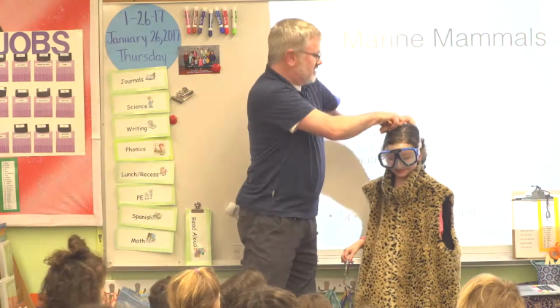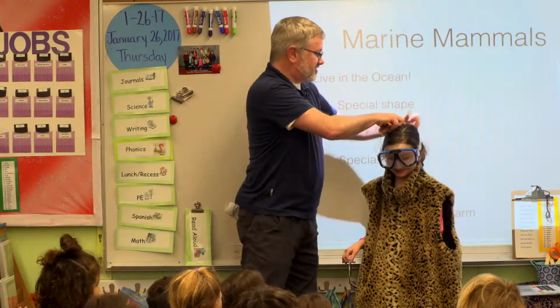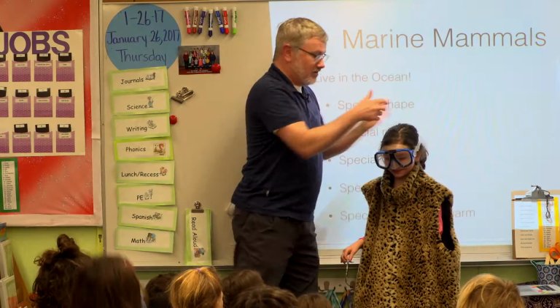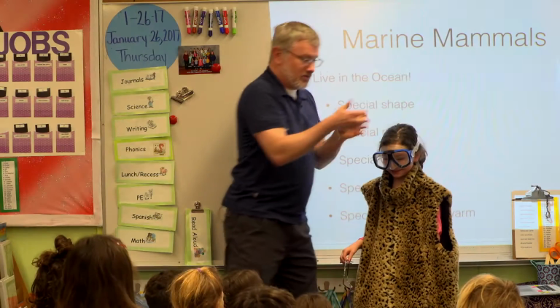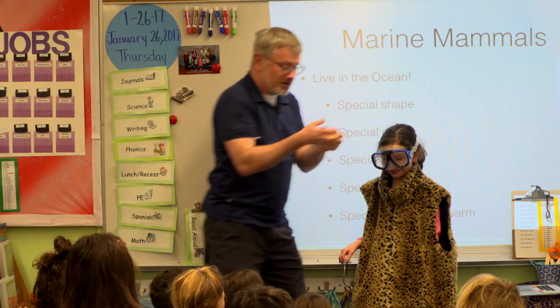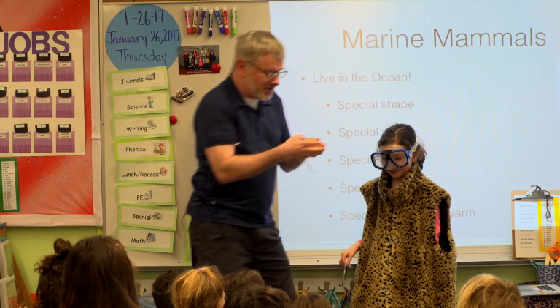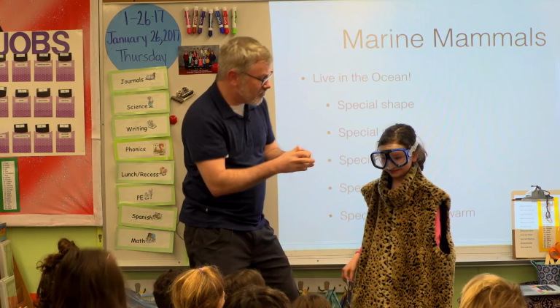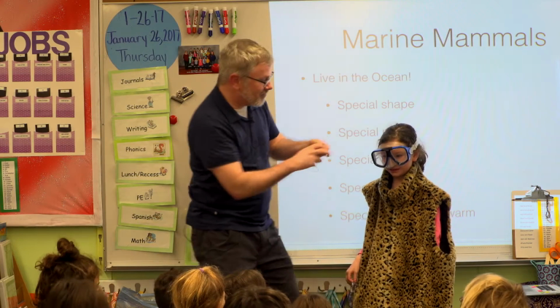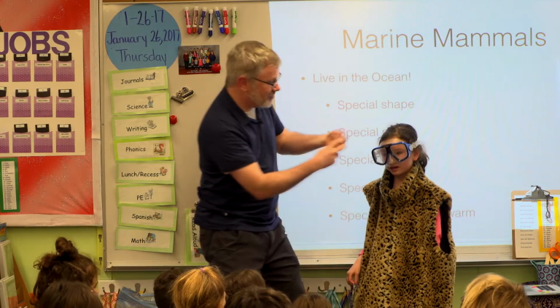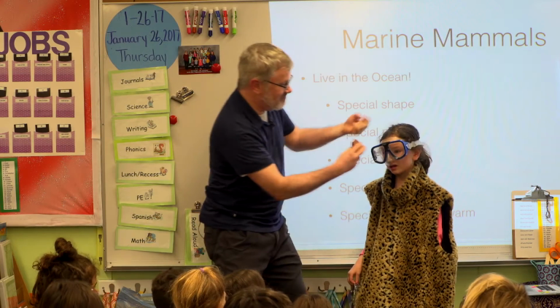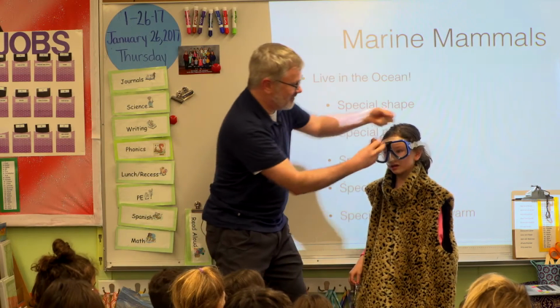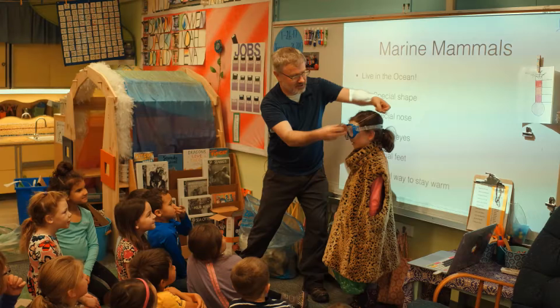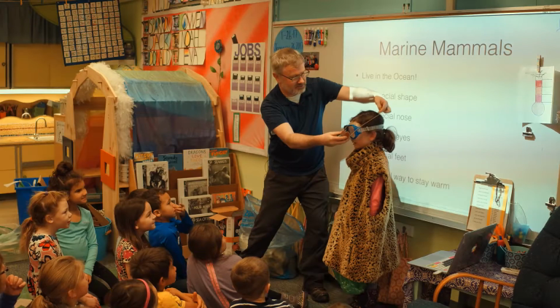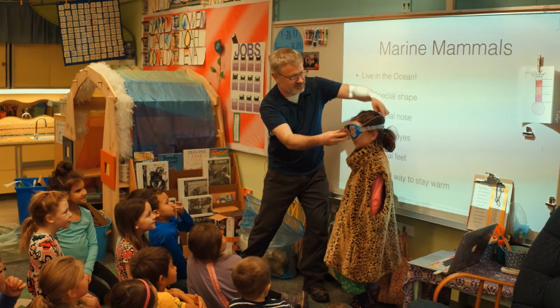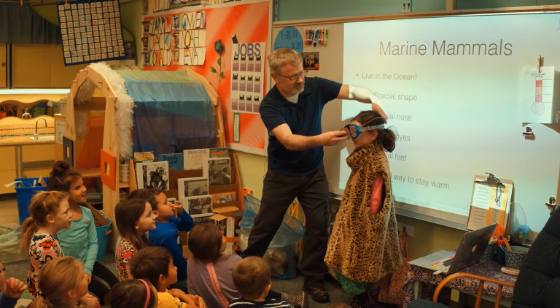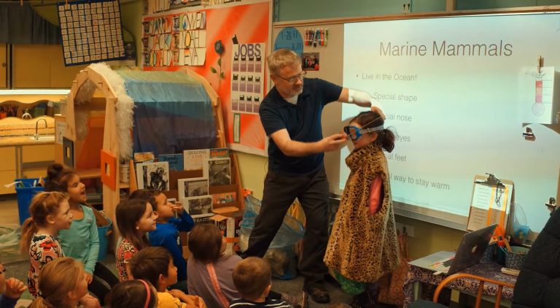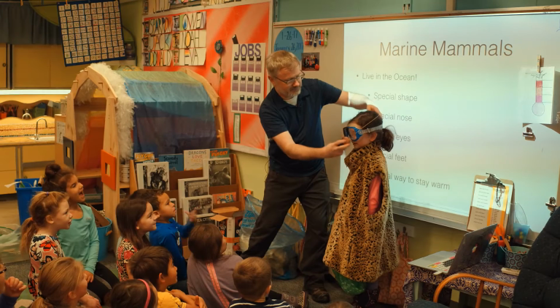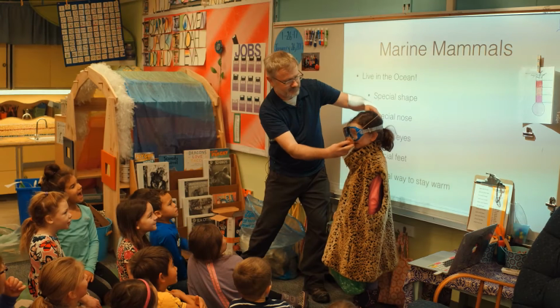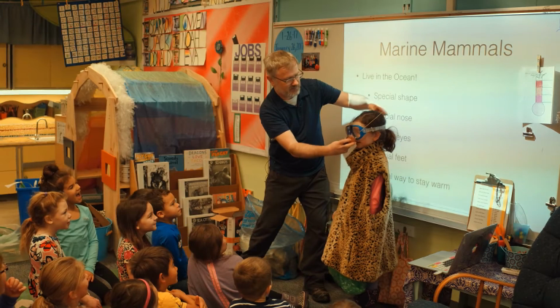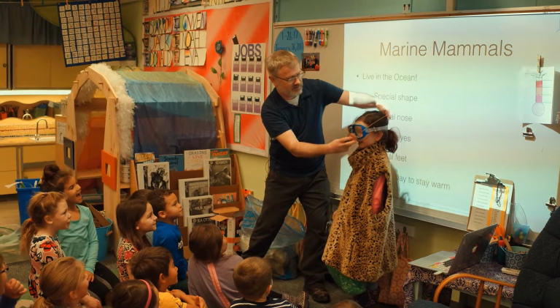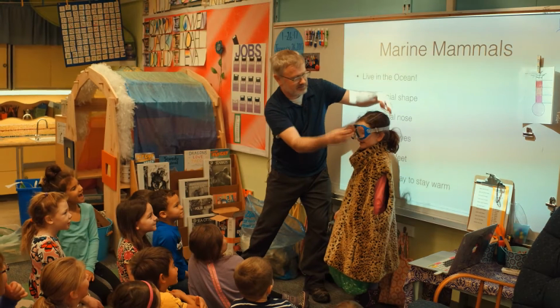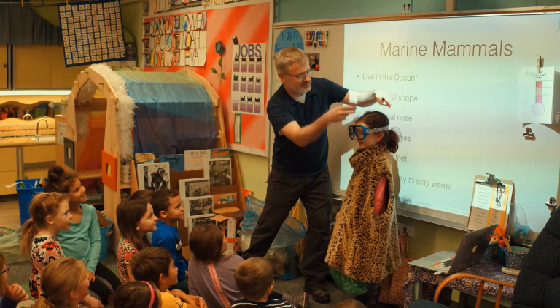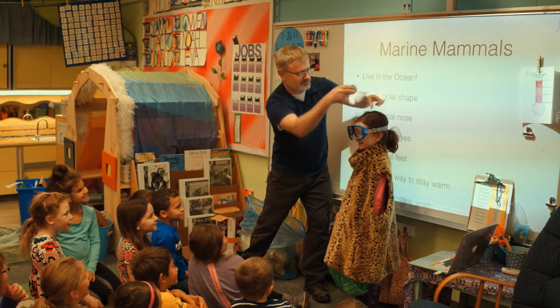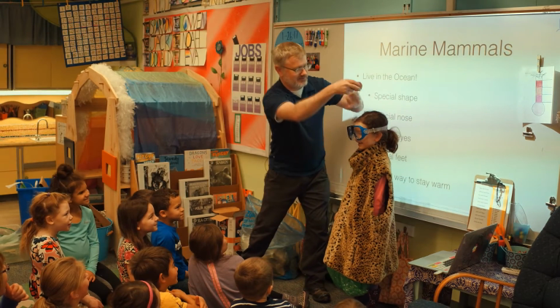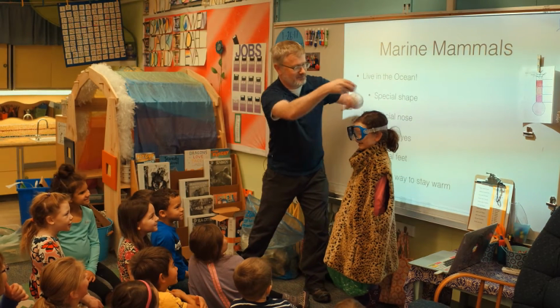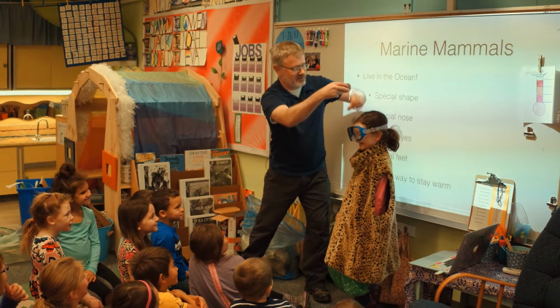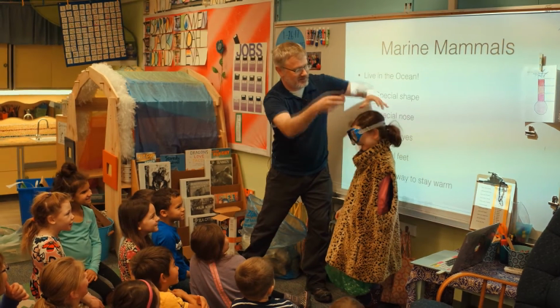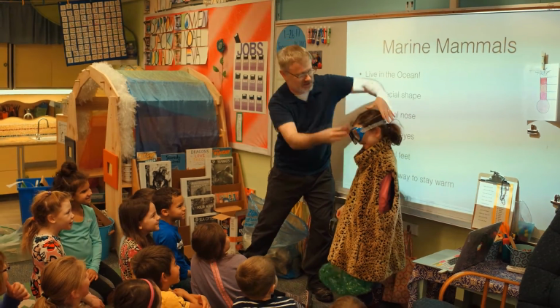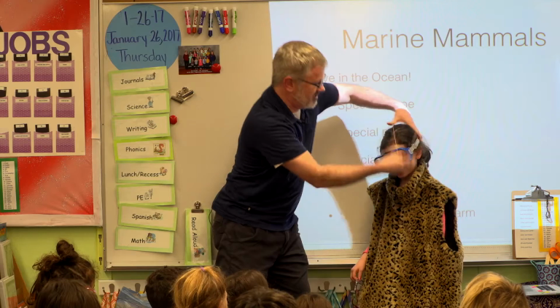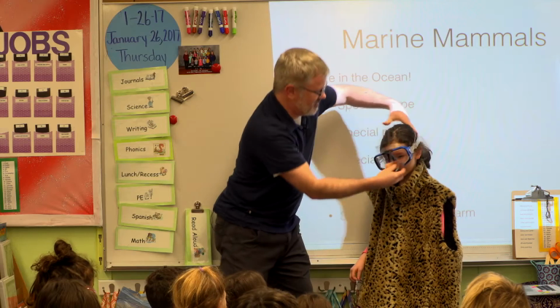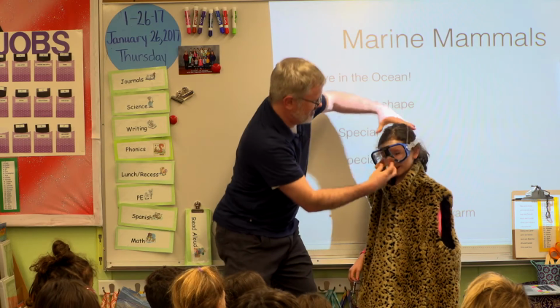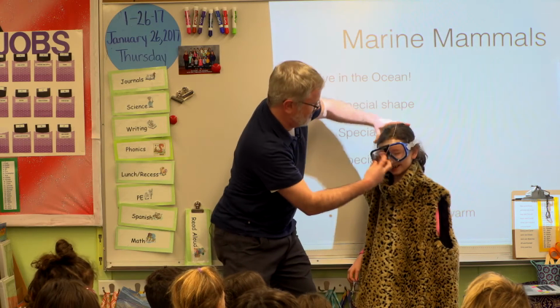So we're going to give her a marine mammal nose. Bear with me, child, bear with me.